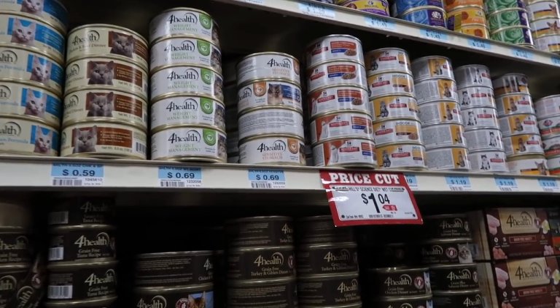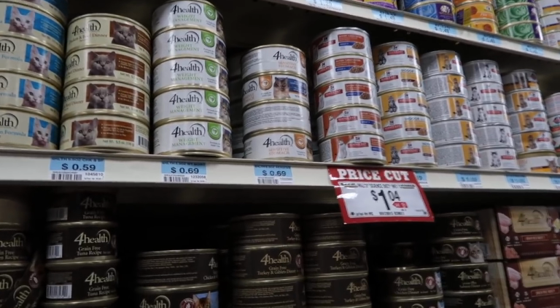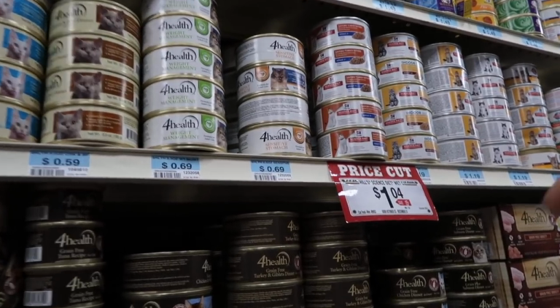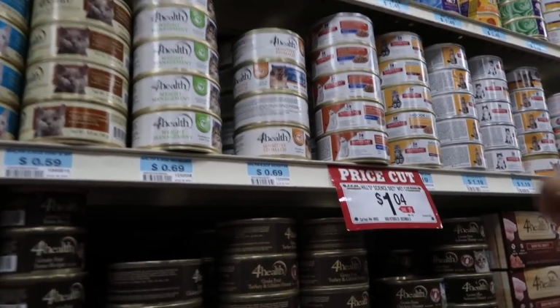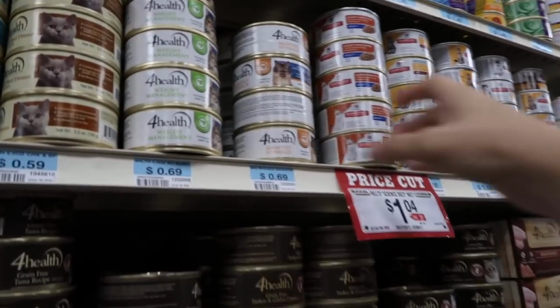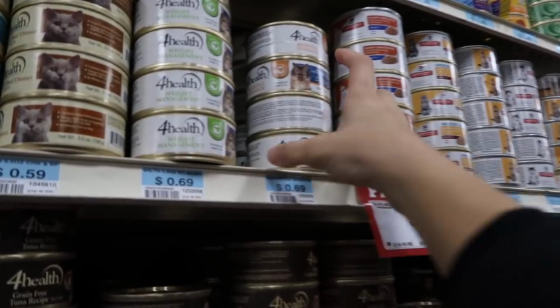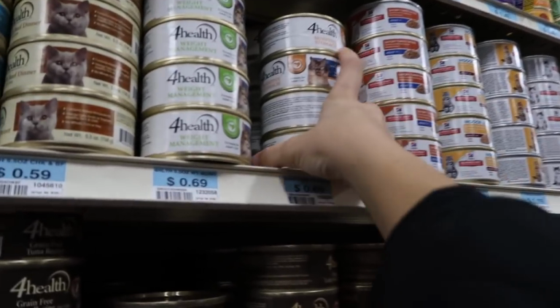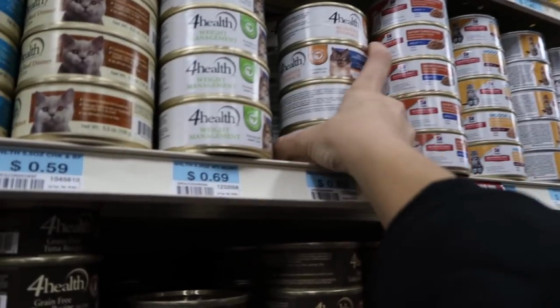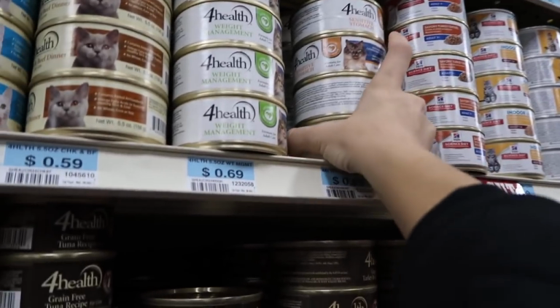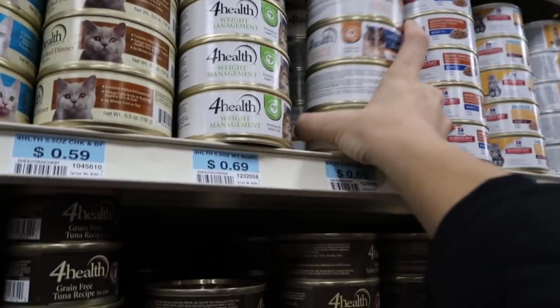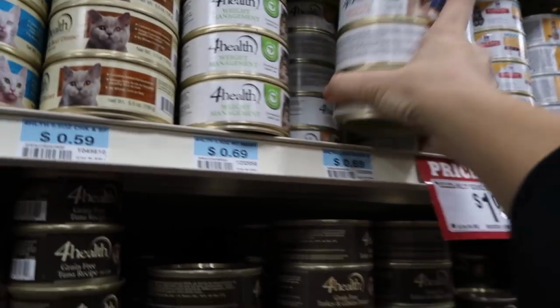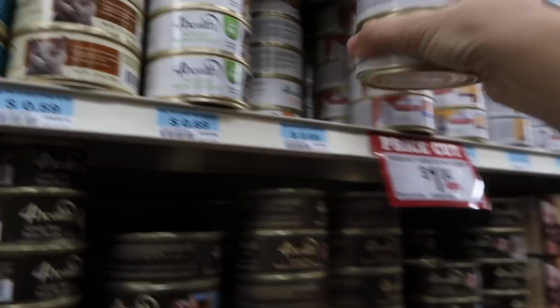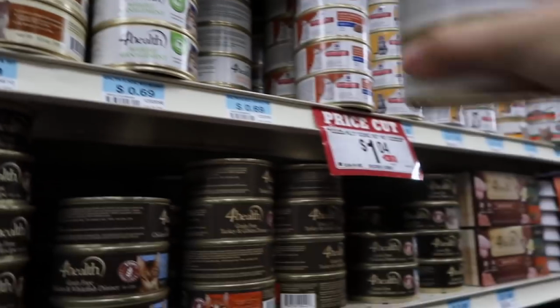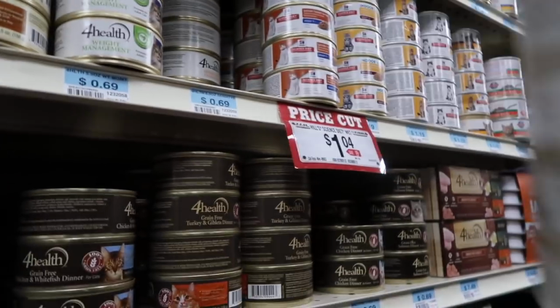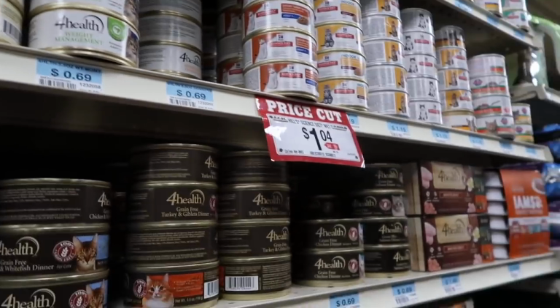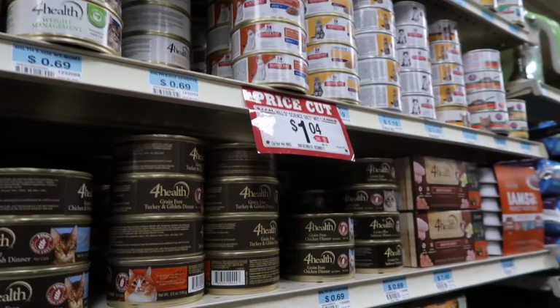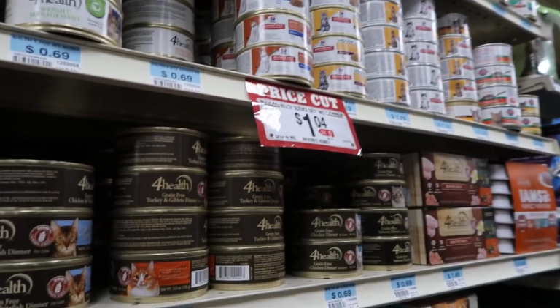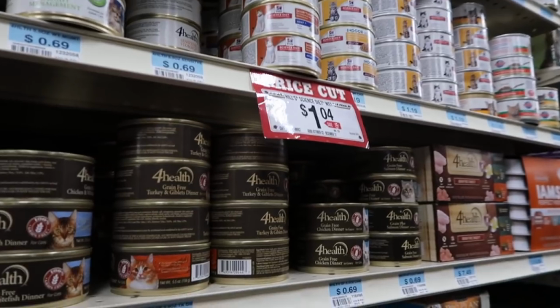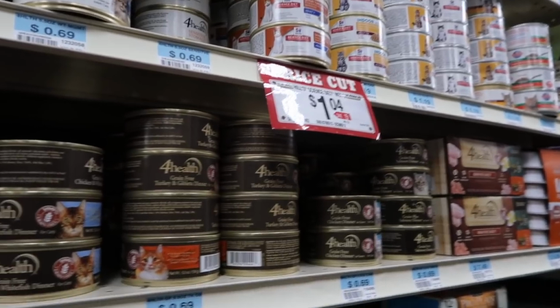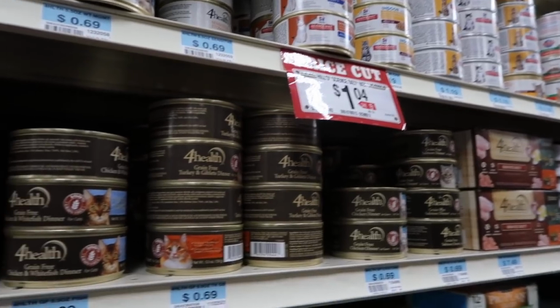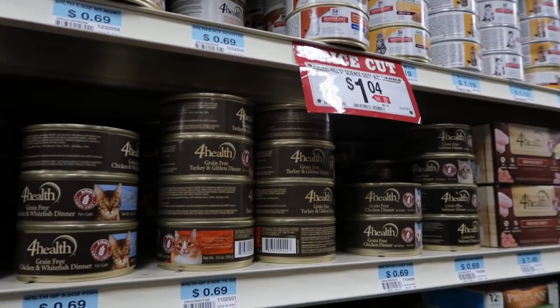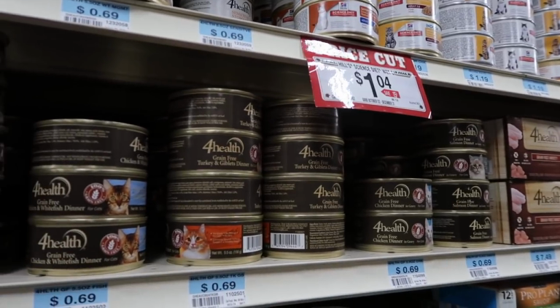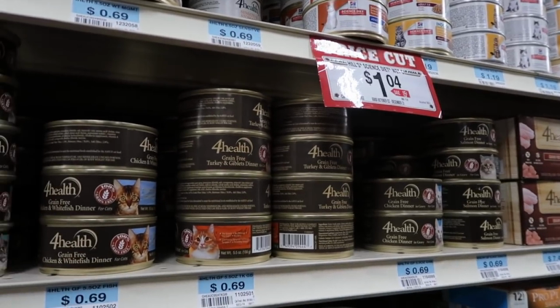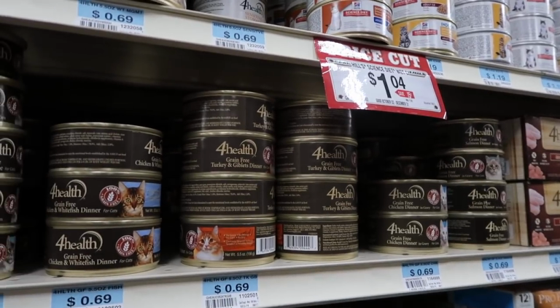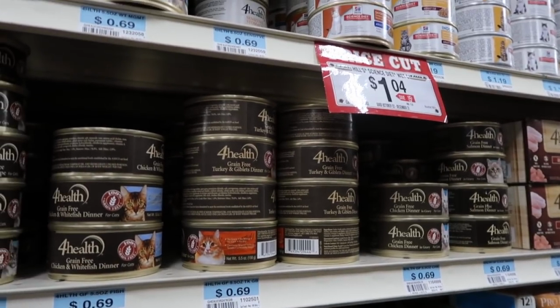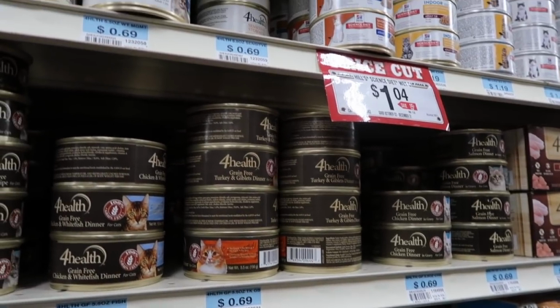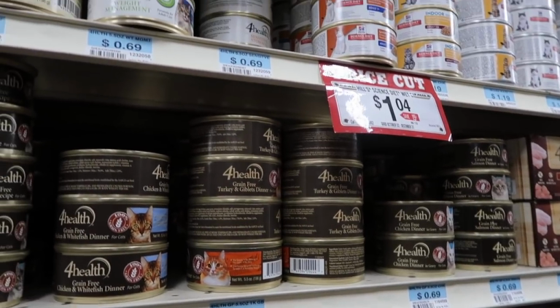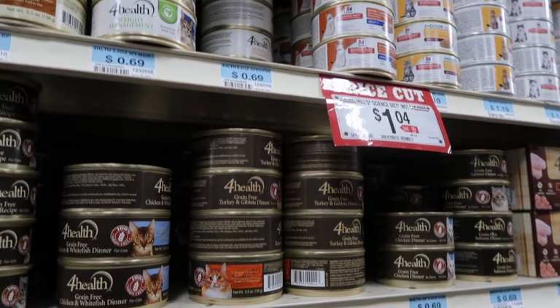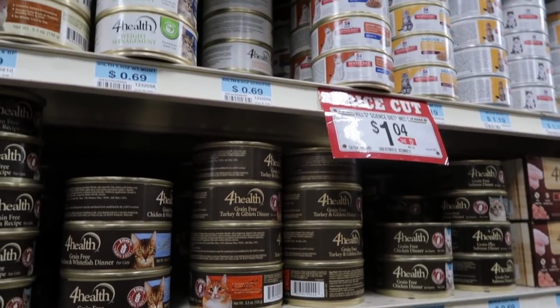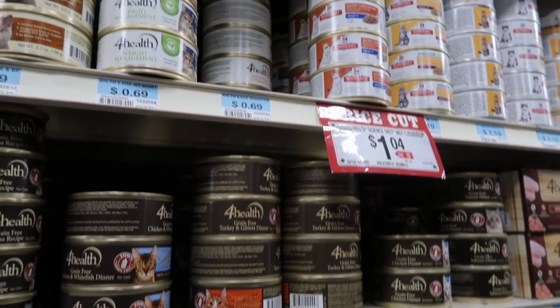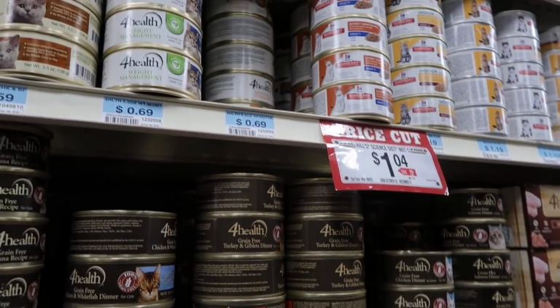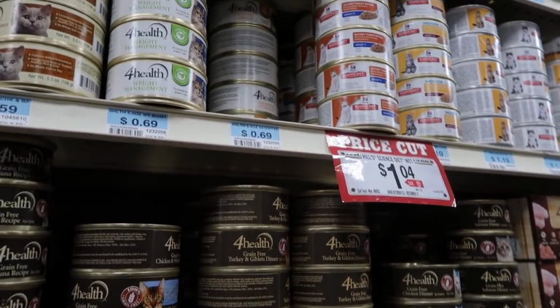This is what my kitty eats — sensitive stomach formula, because he is a sensitive boy.